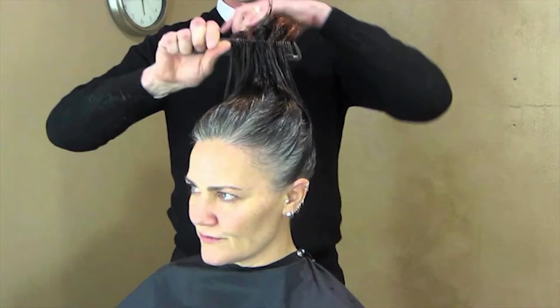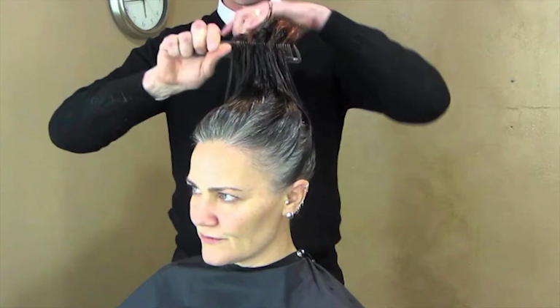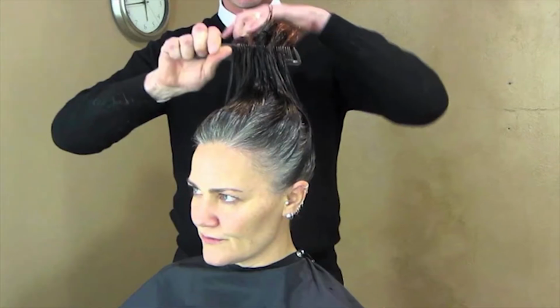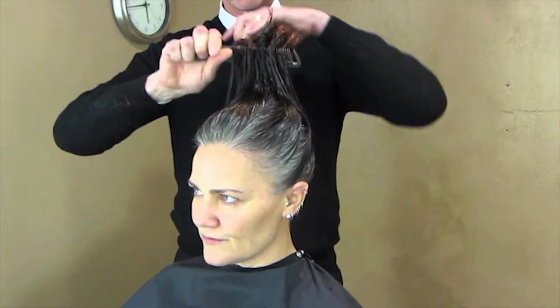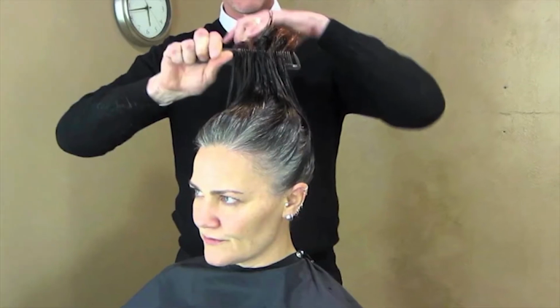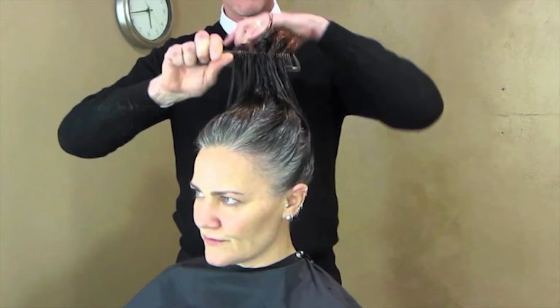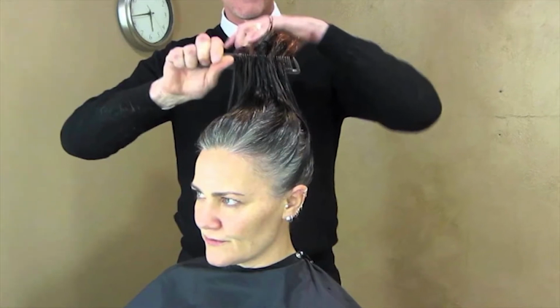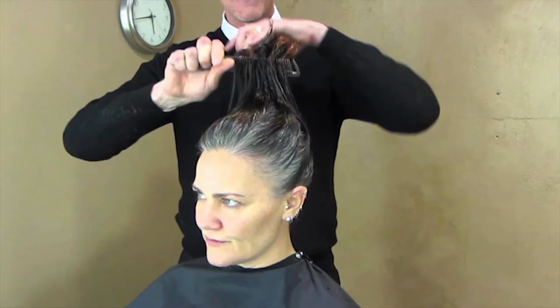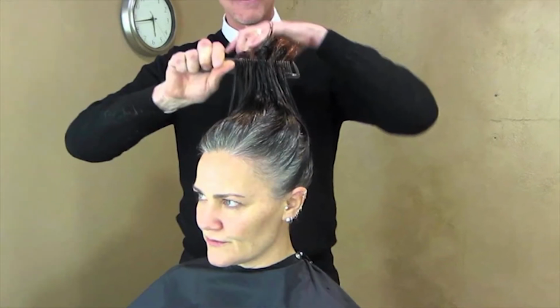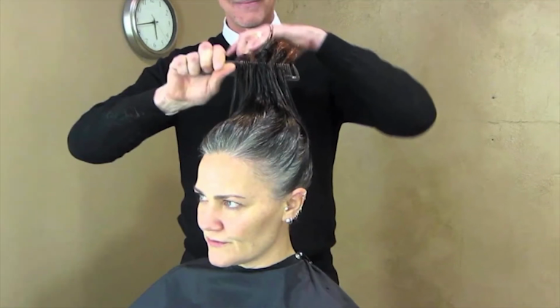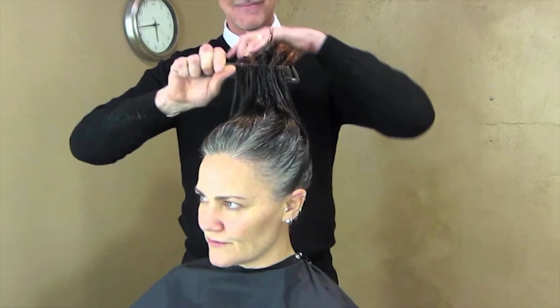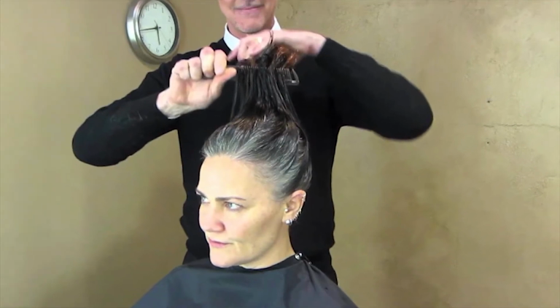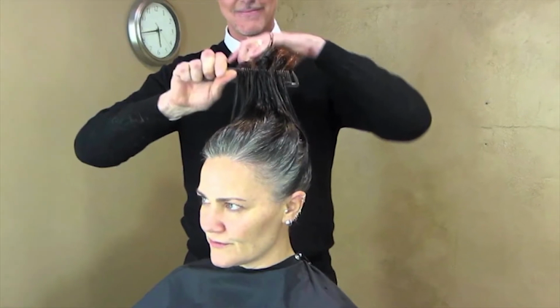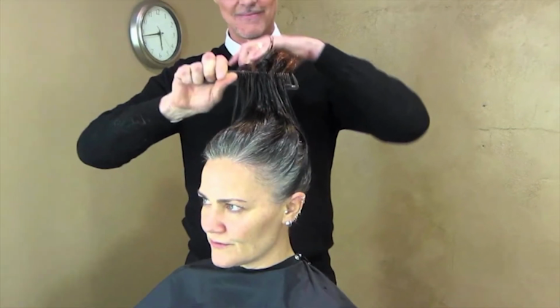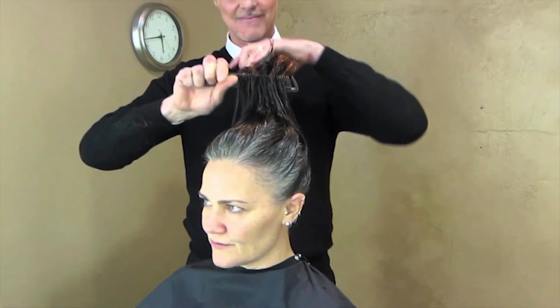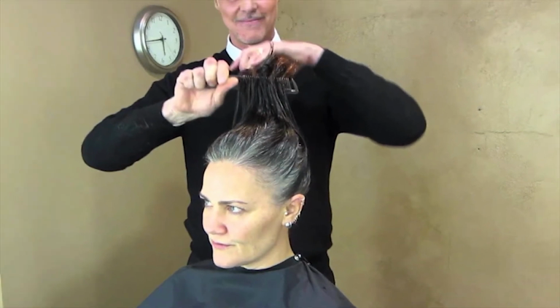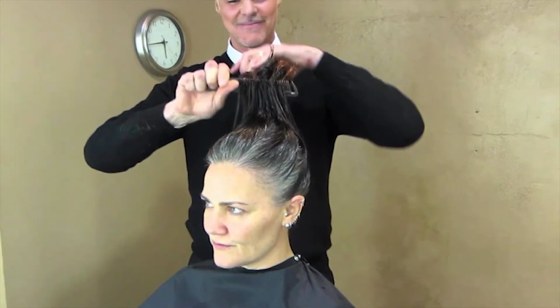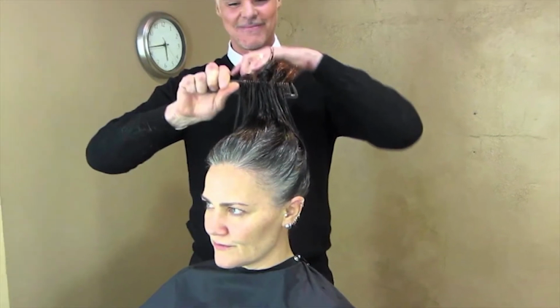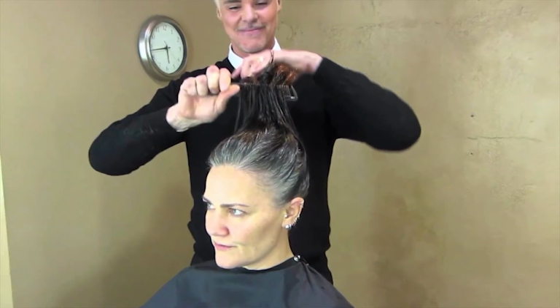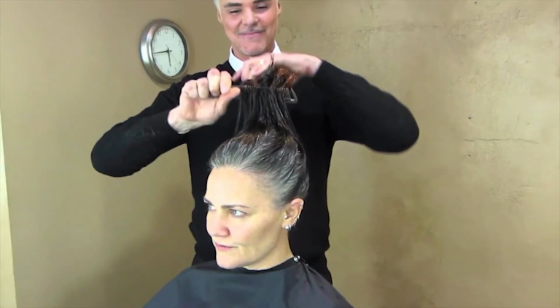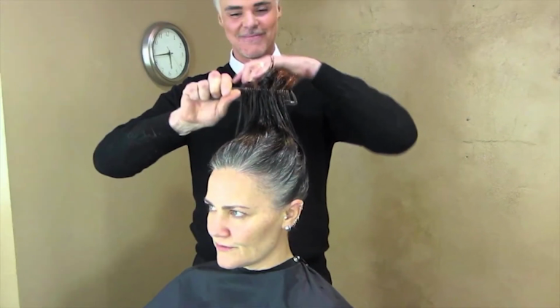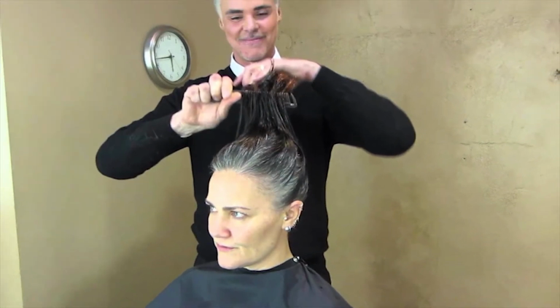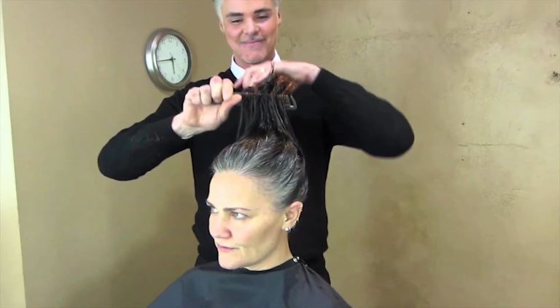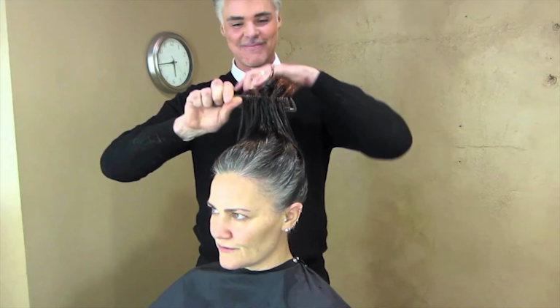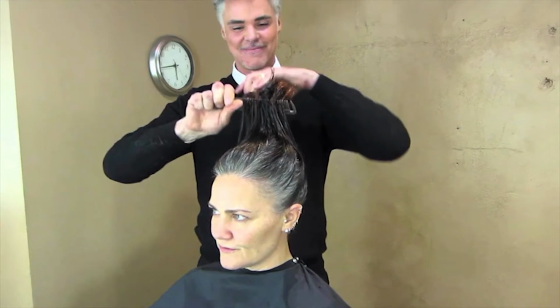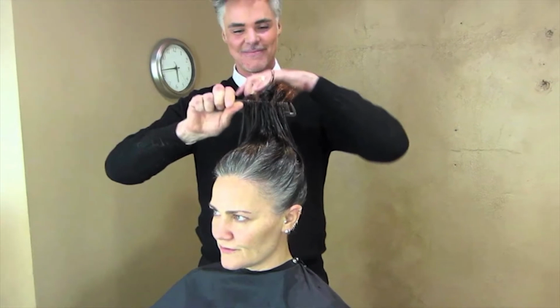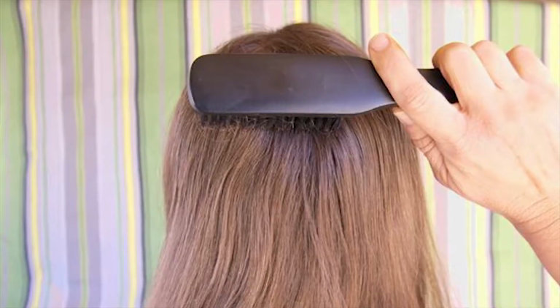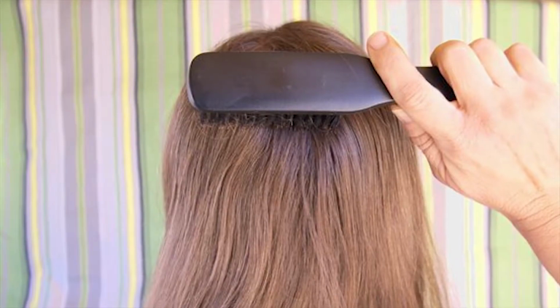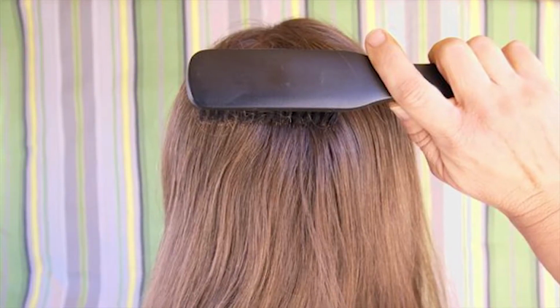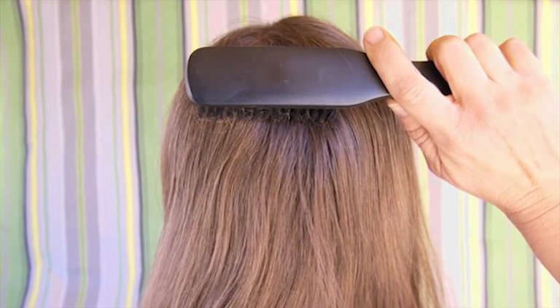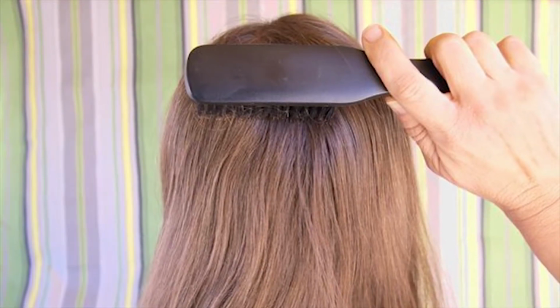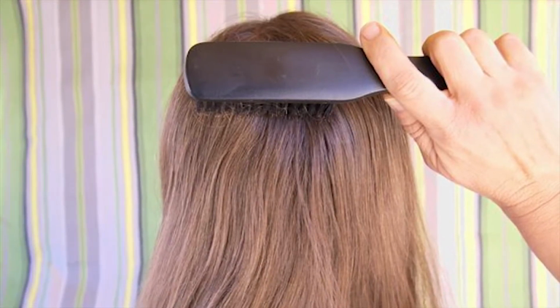While many women opt for shorter styles as they get older, it could be the wrong way to go.